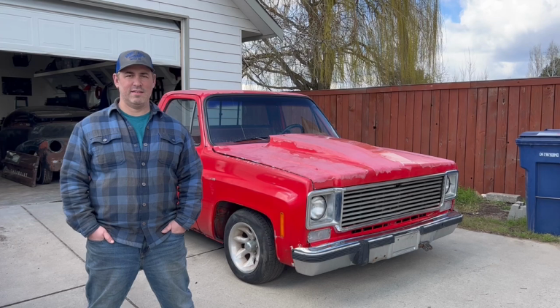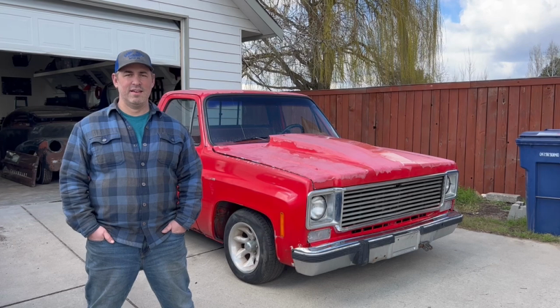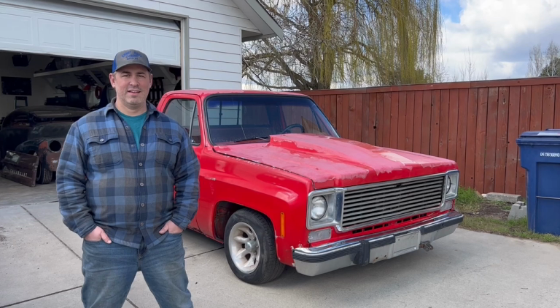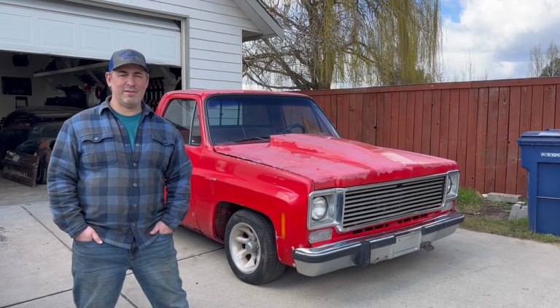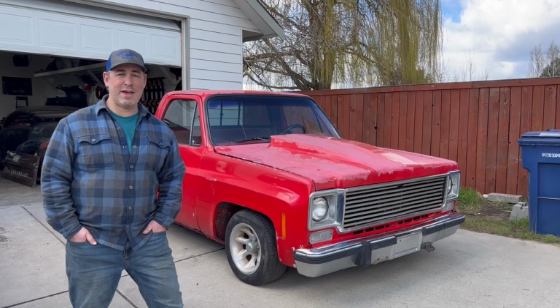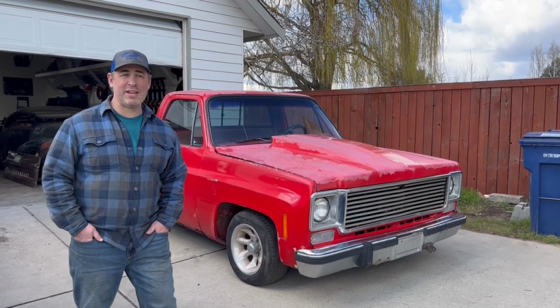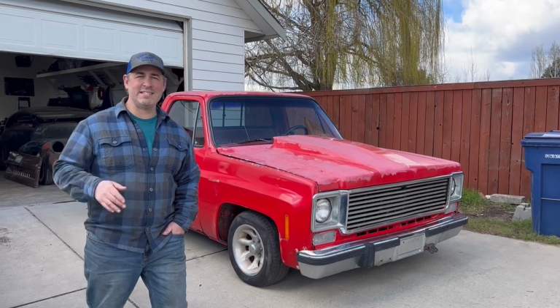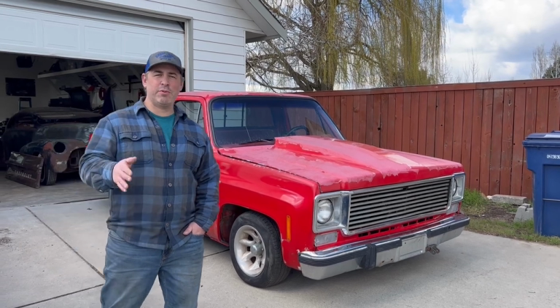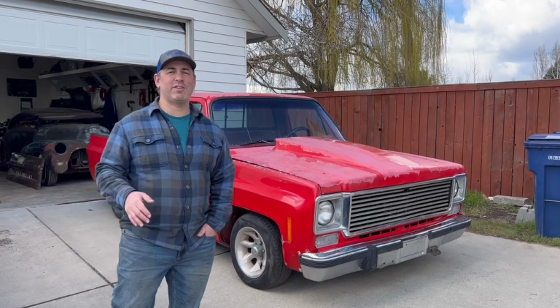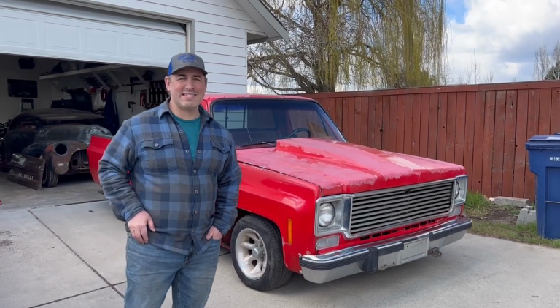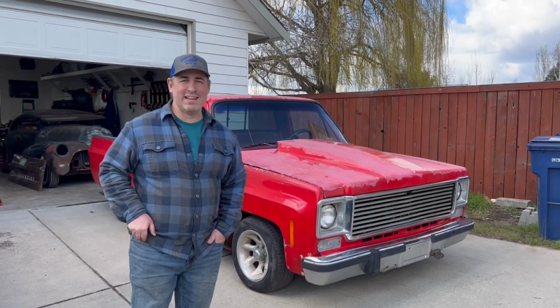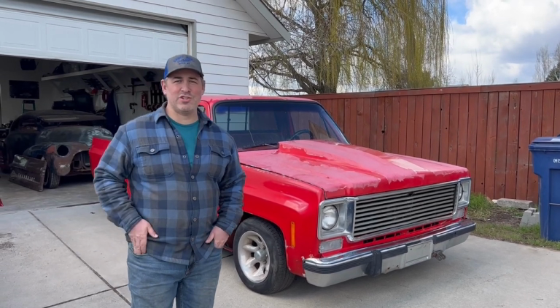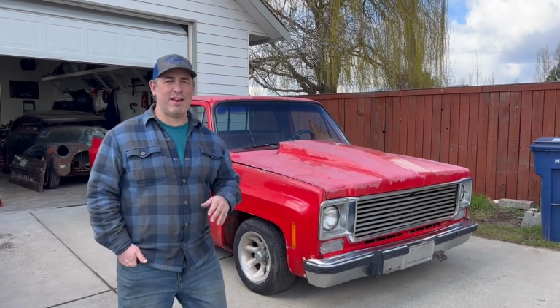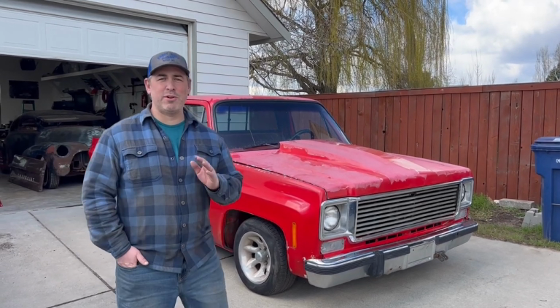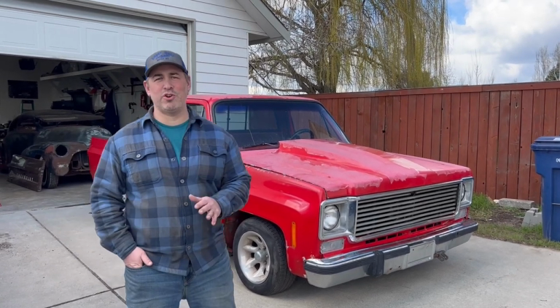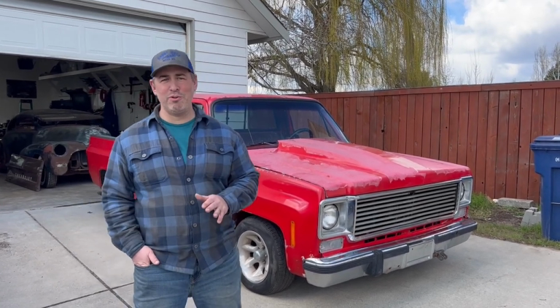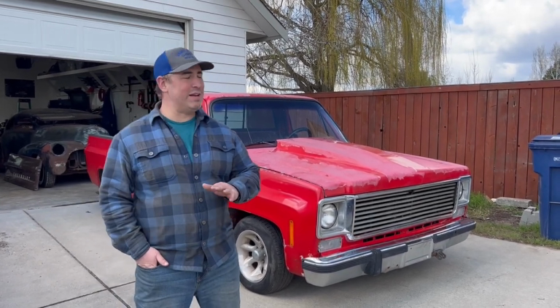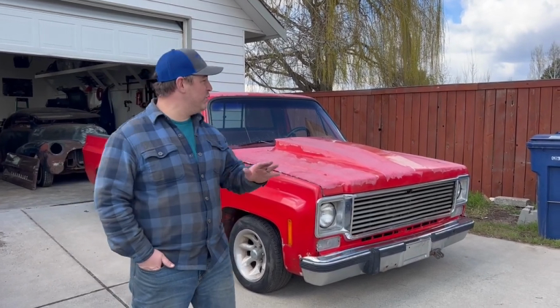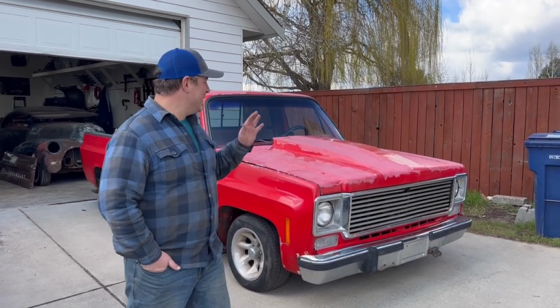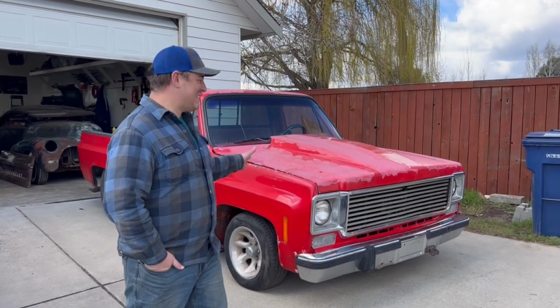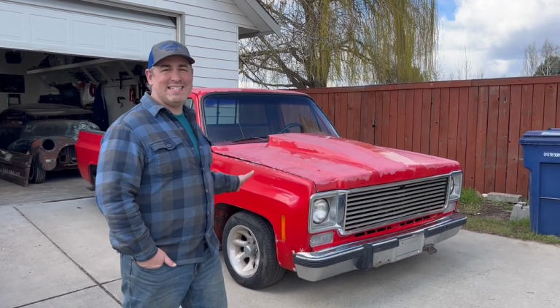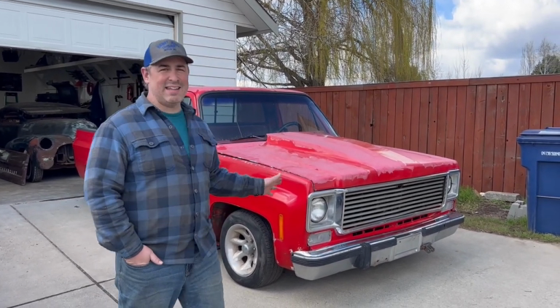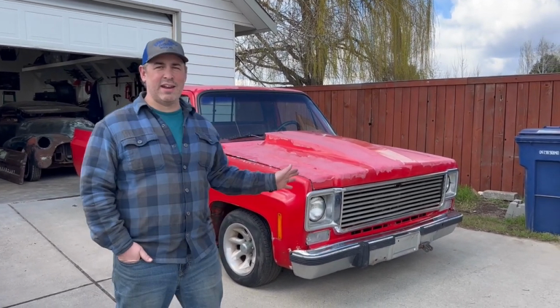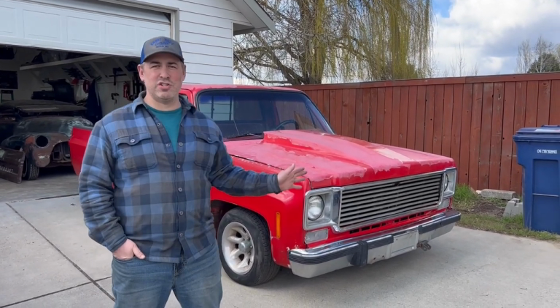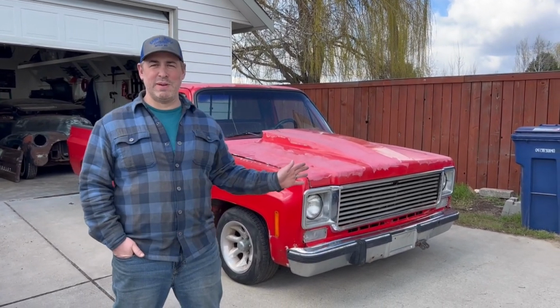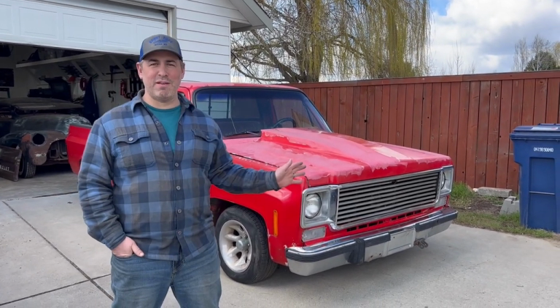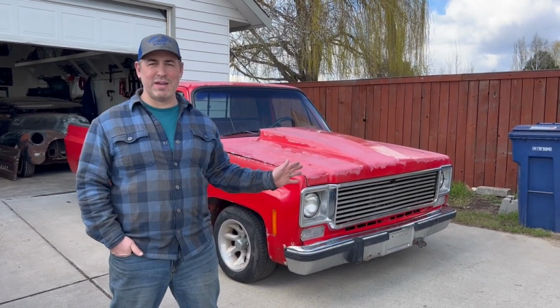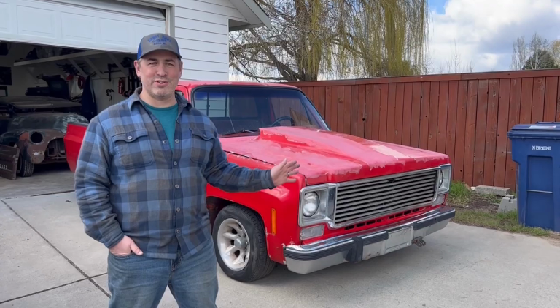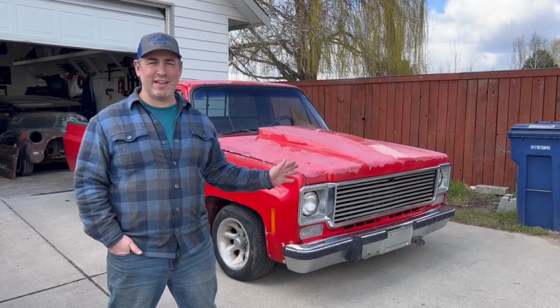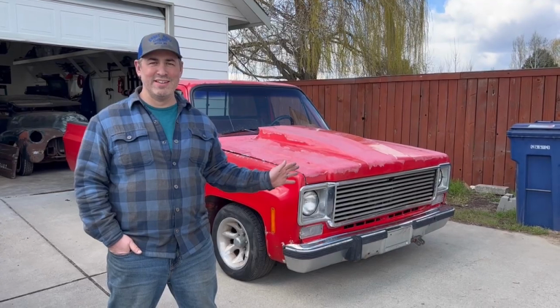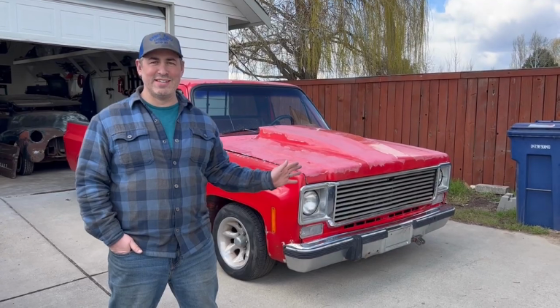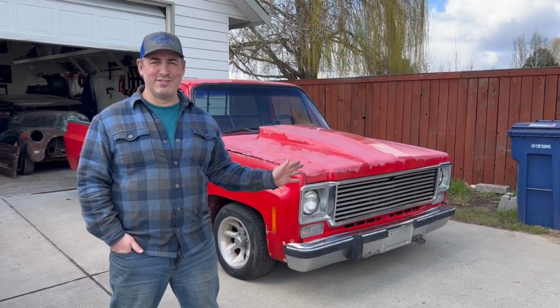Hey, what's happening guys? Nick with Classic Nation and I'm going to show you my new C10 that I just picked up yesterday. Stay tuned.